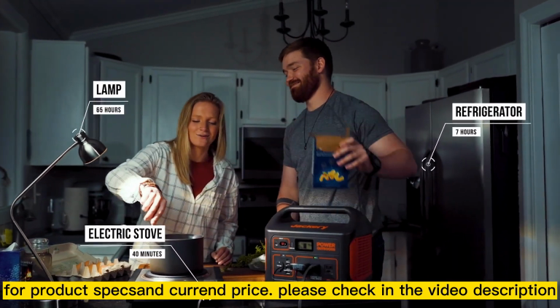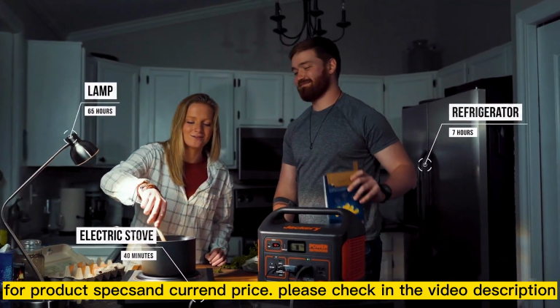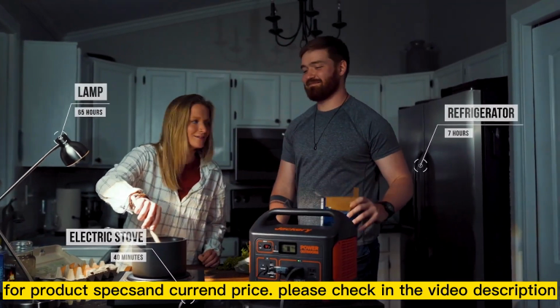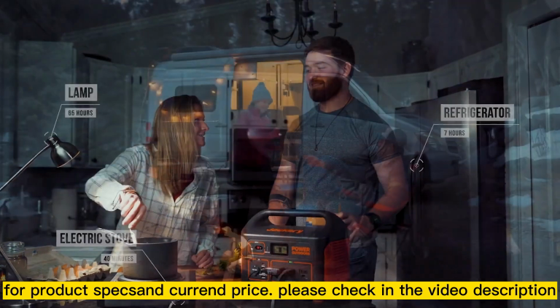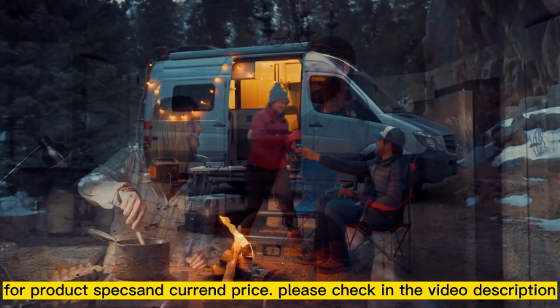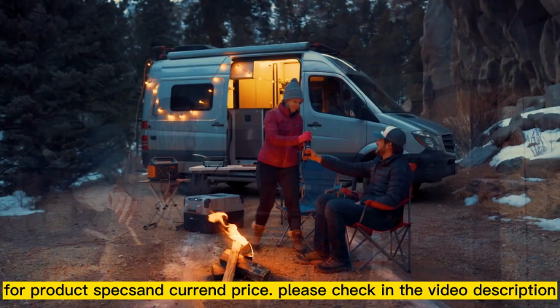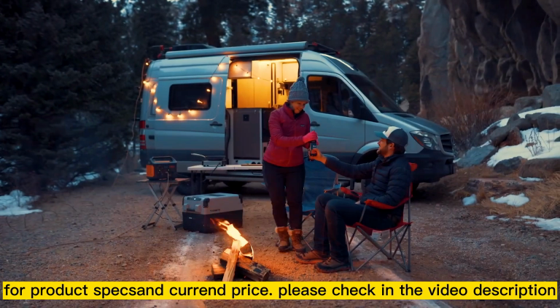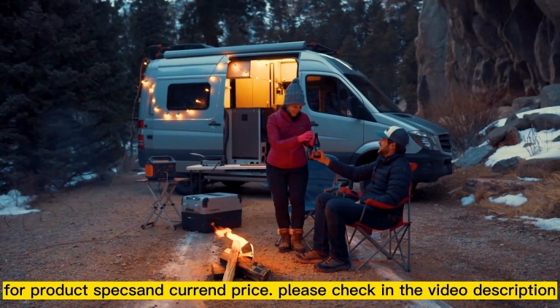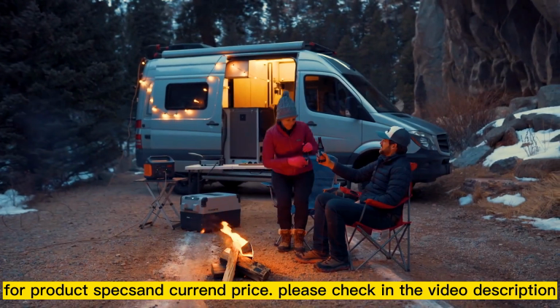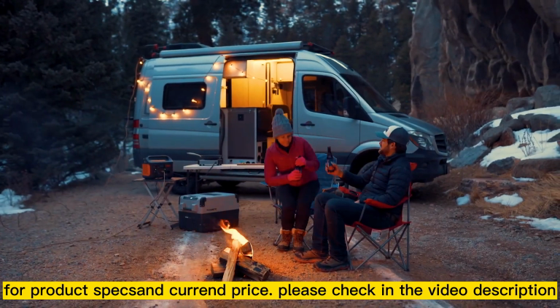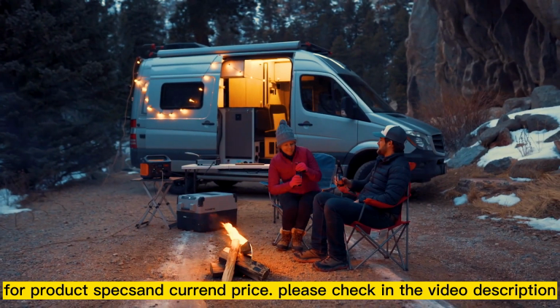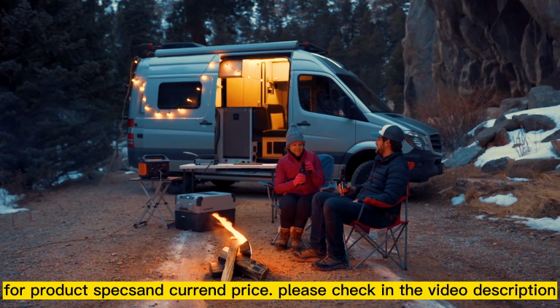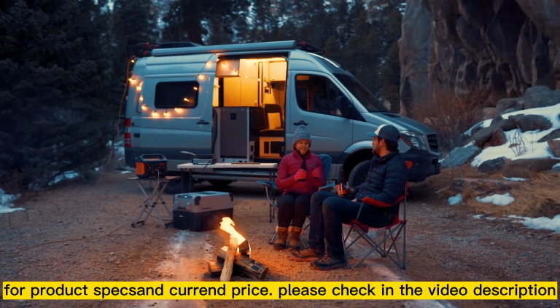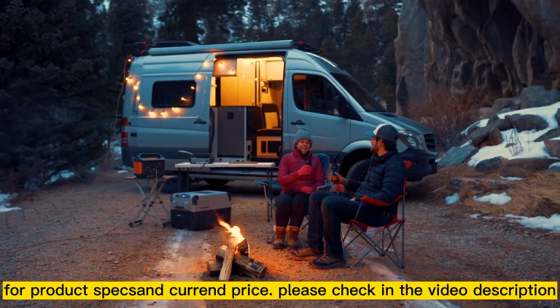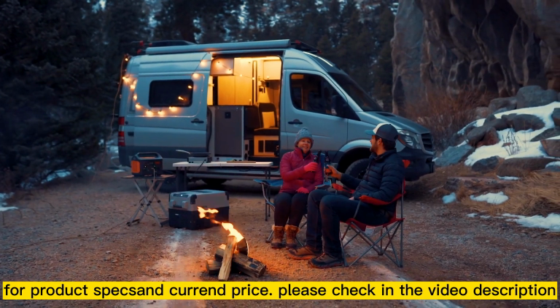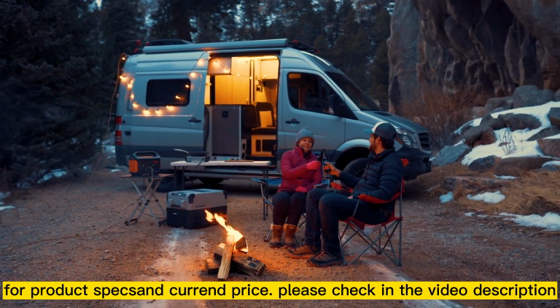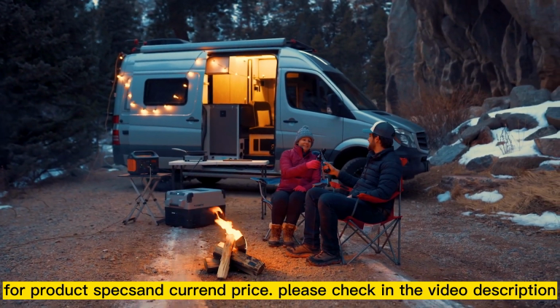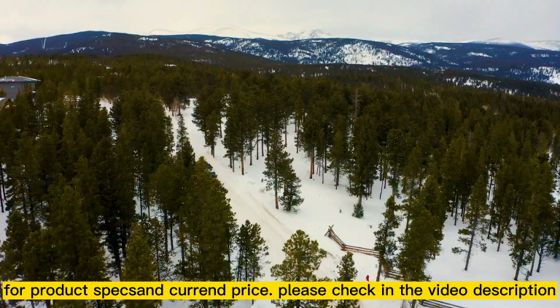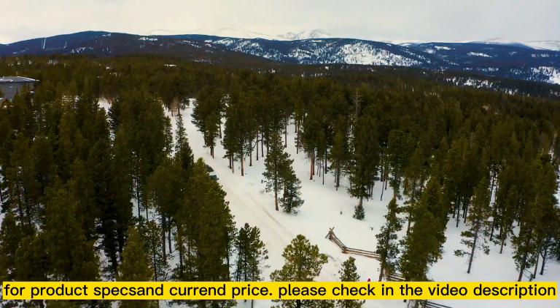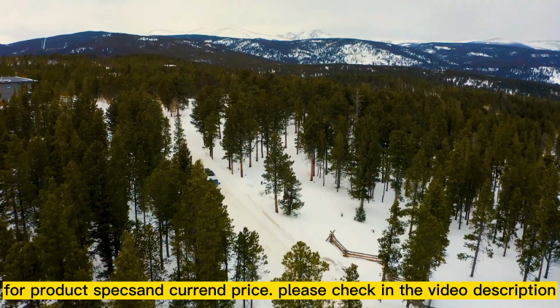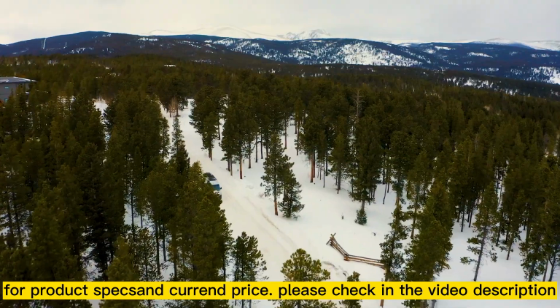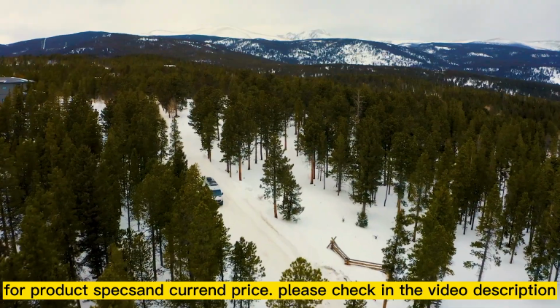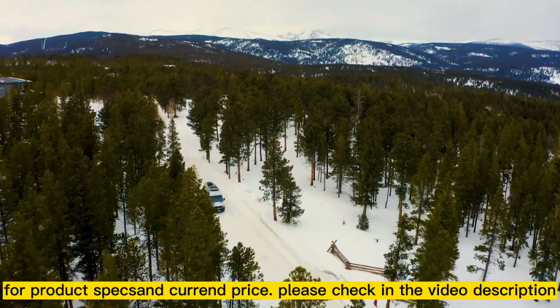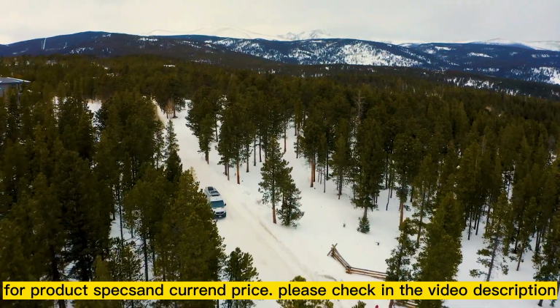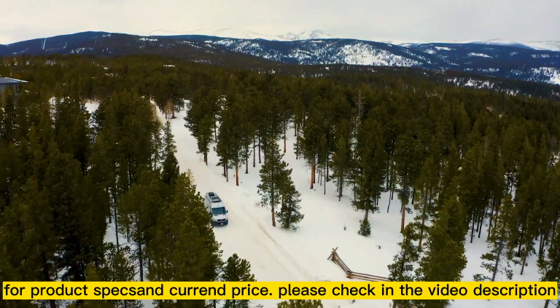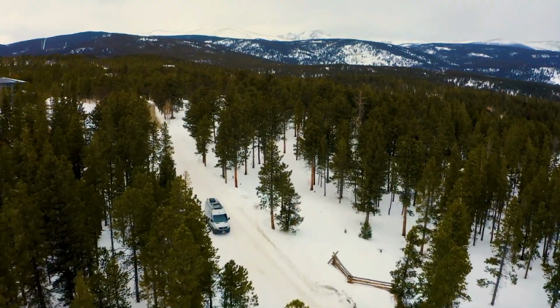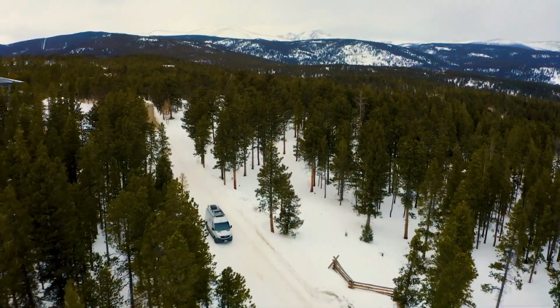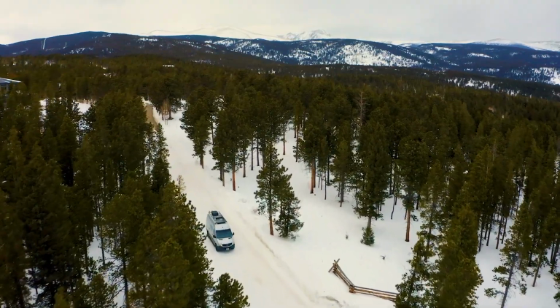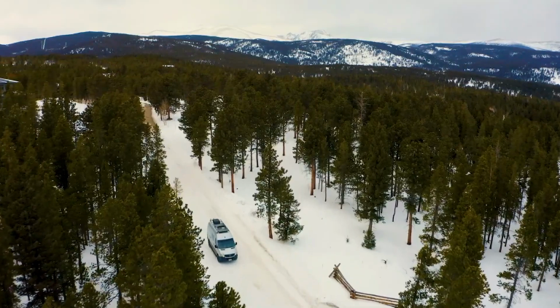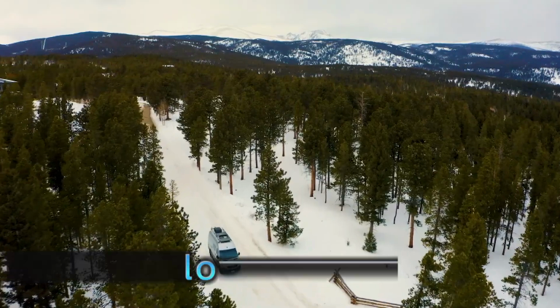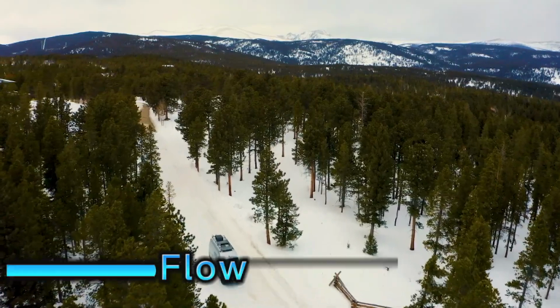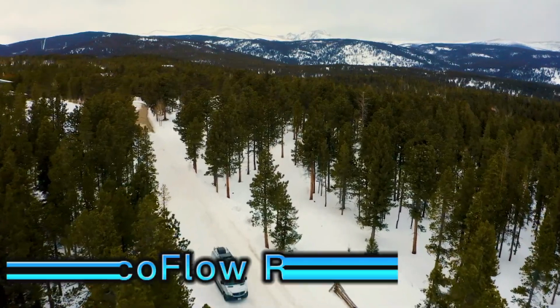Whether you're going camping, road tripping or just need an emergency power solution, the Jackery Explorer 1000 has your outdoor power covered.